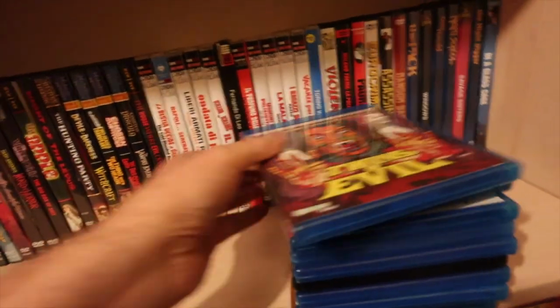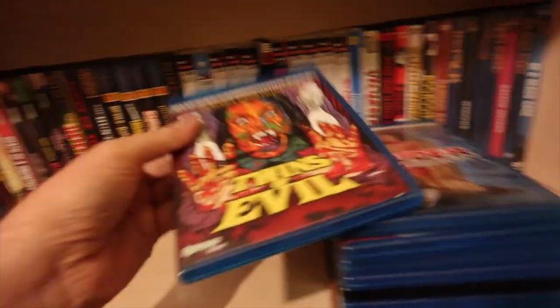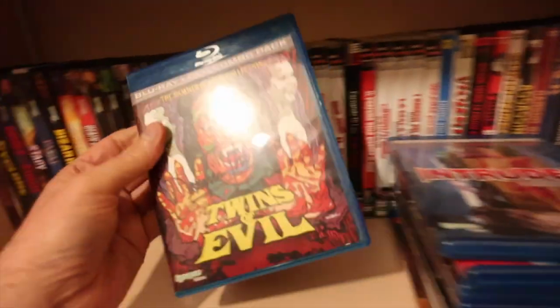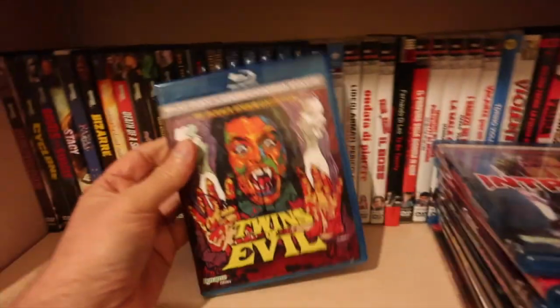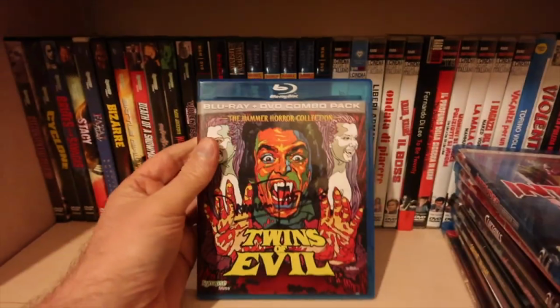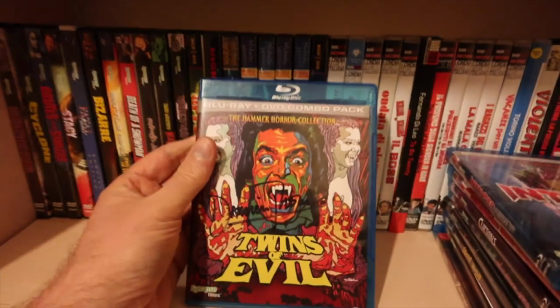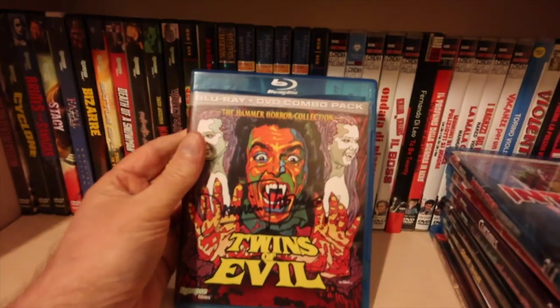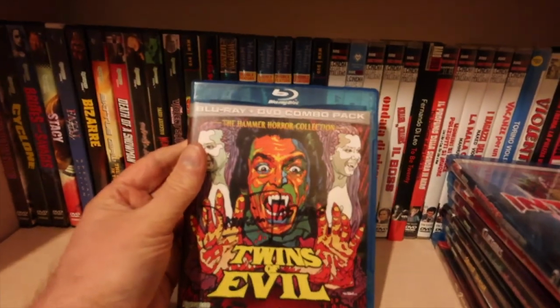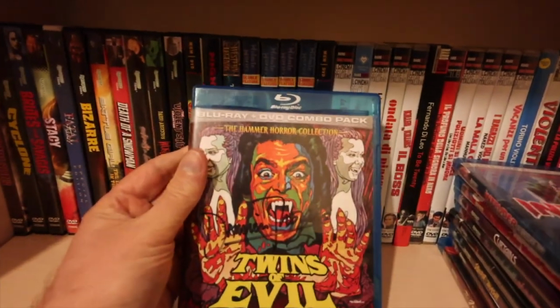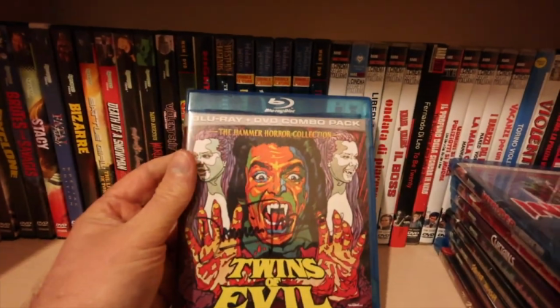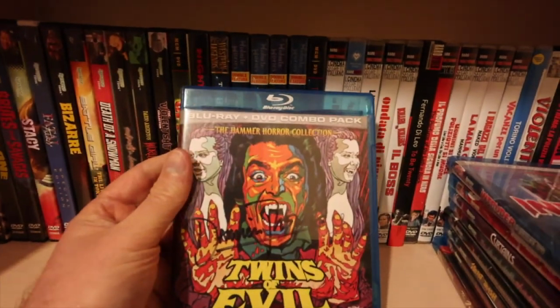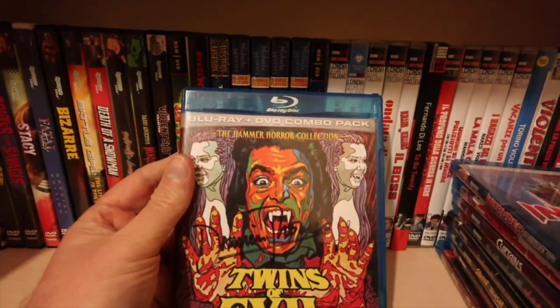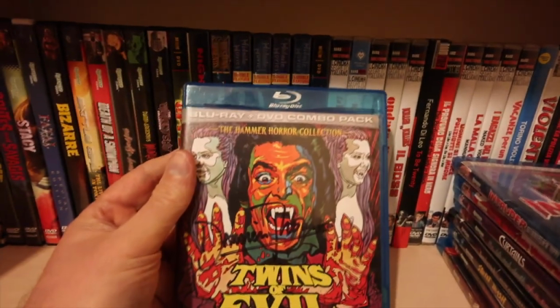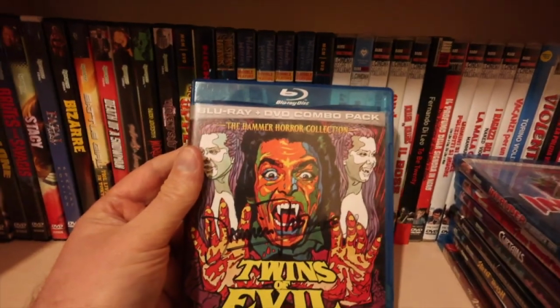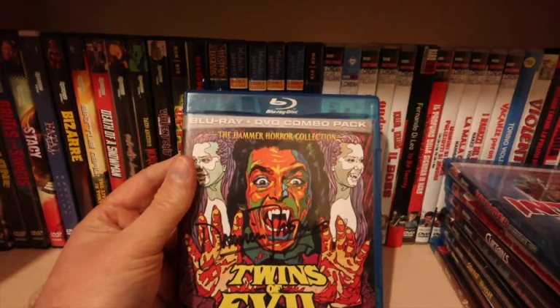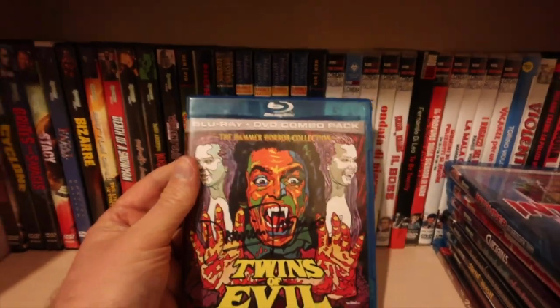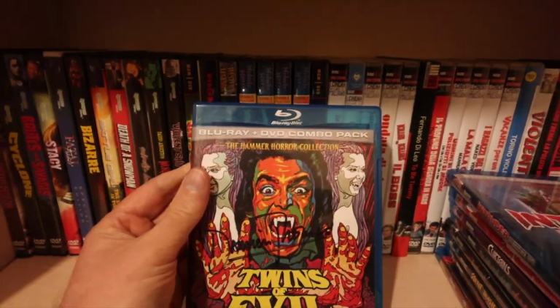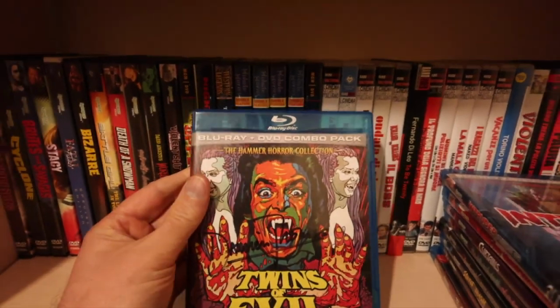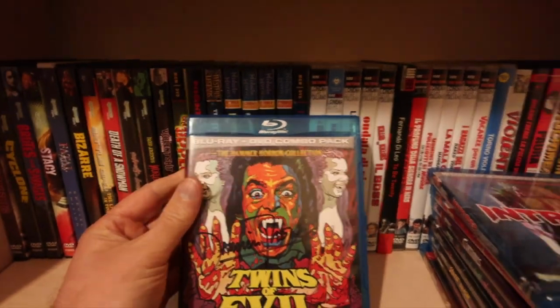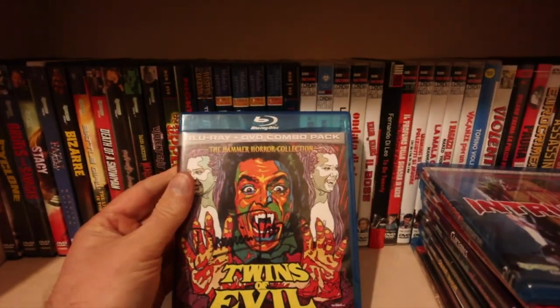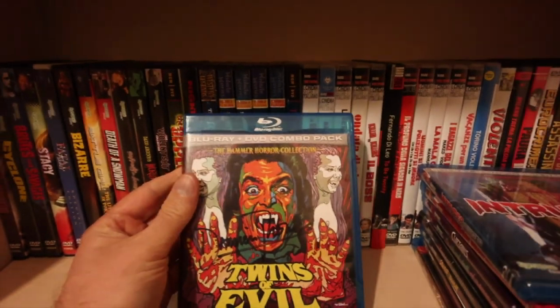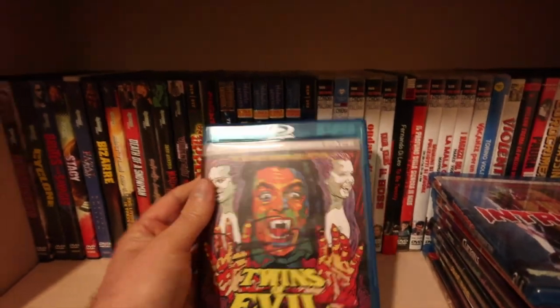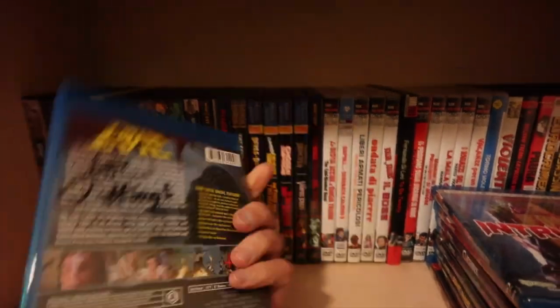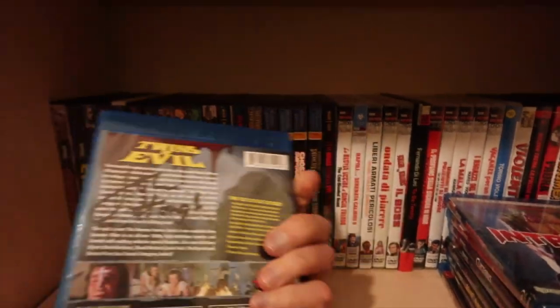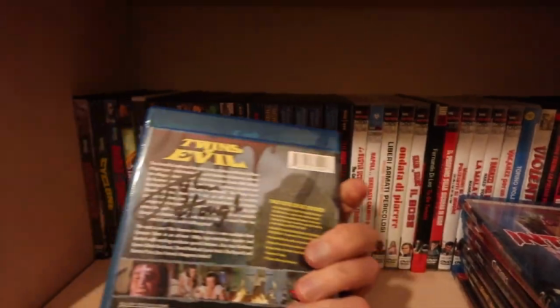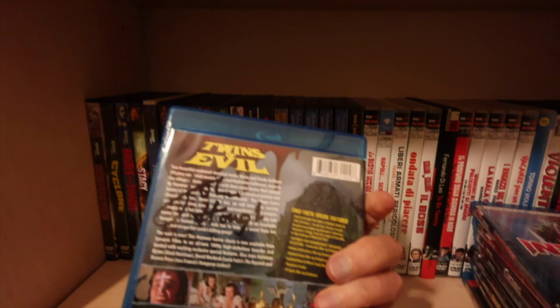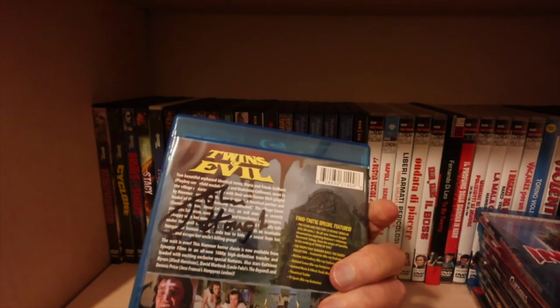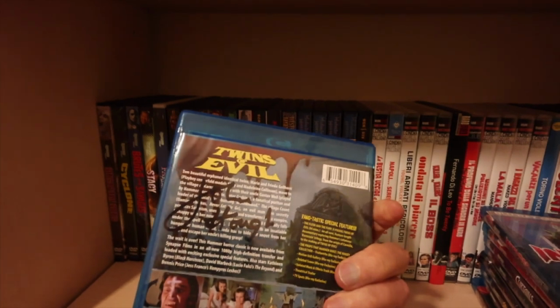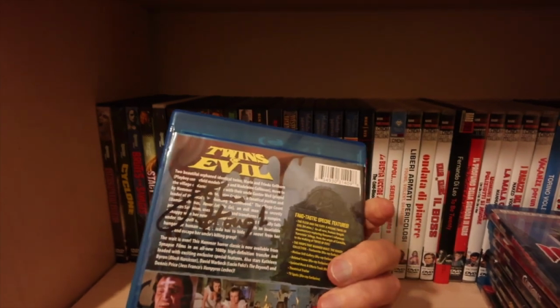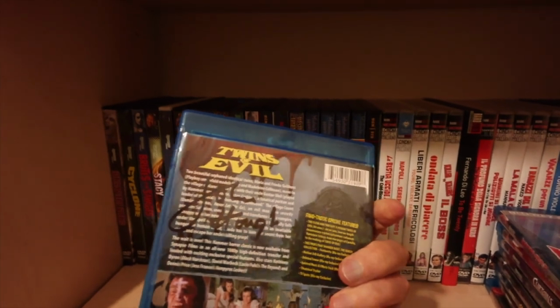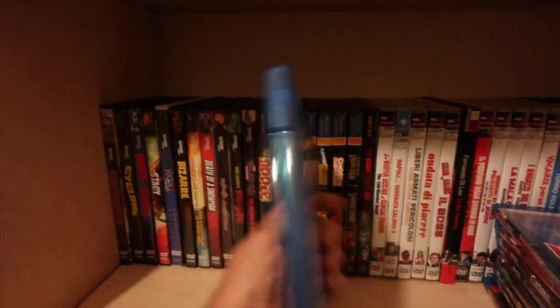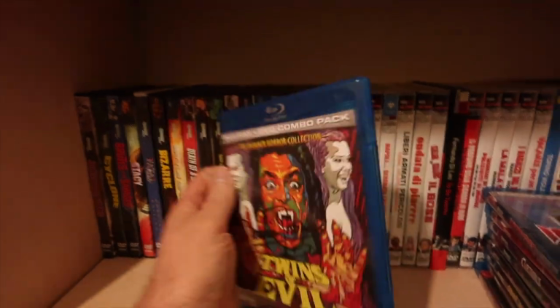Twins of Evil - this is a signed one. Got it signed by Damien Thomas and John Hough.